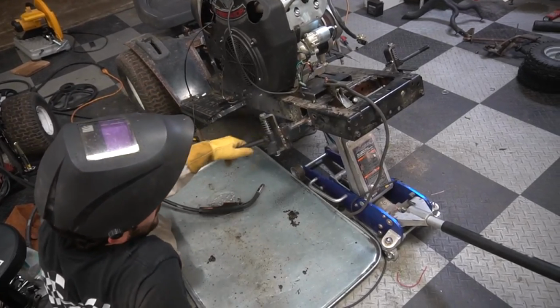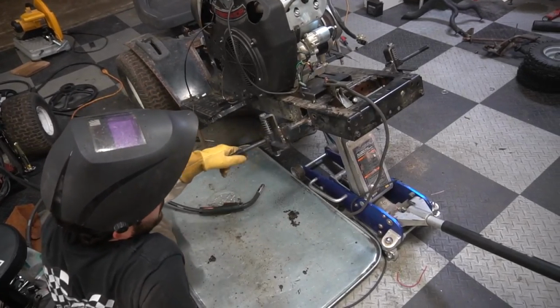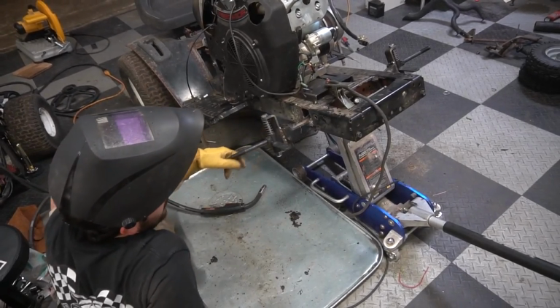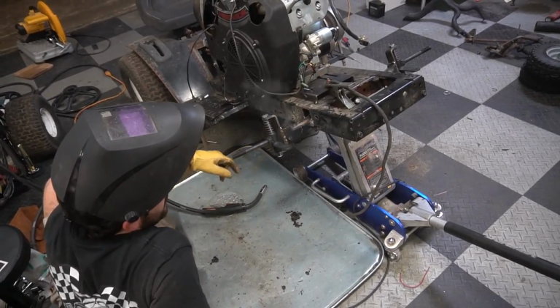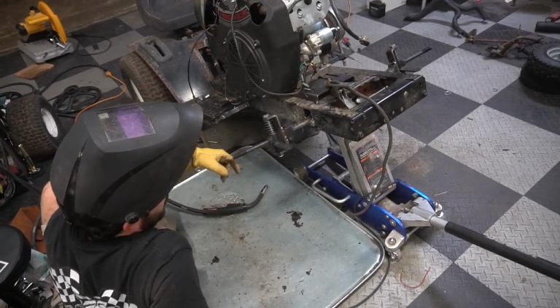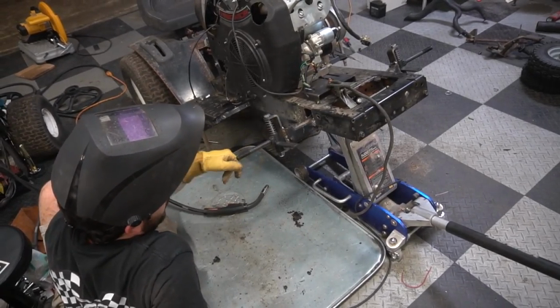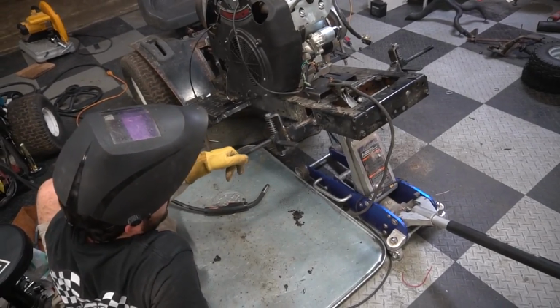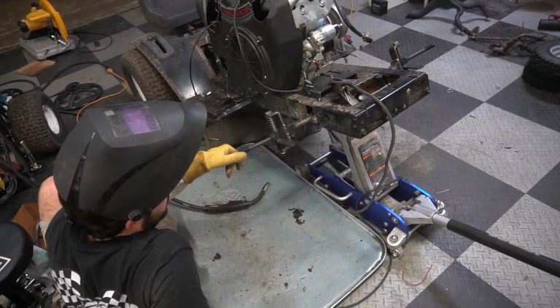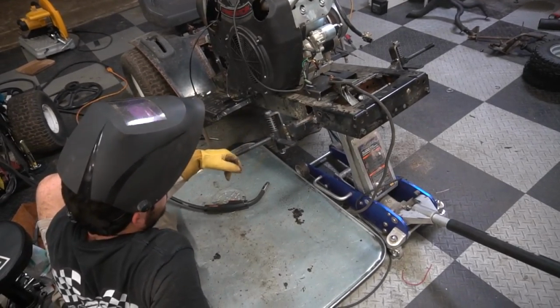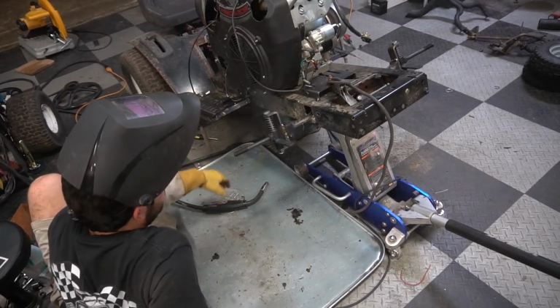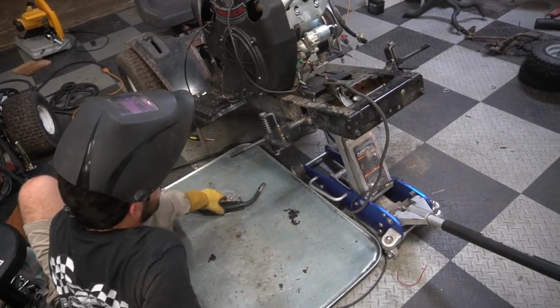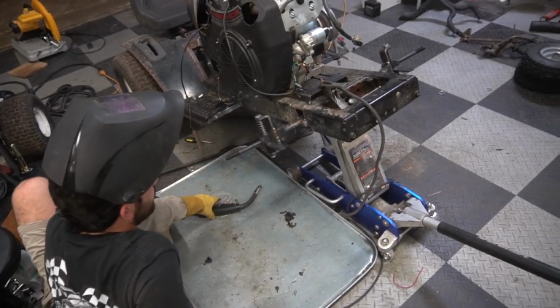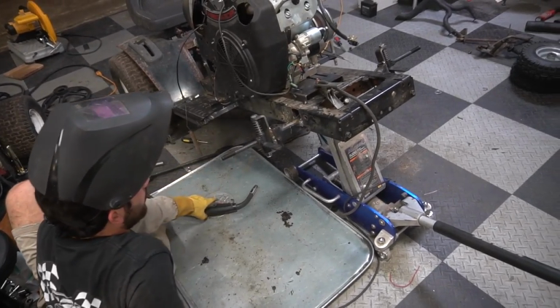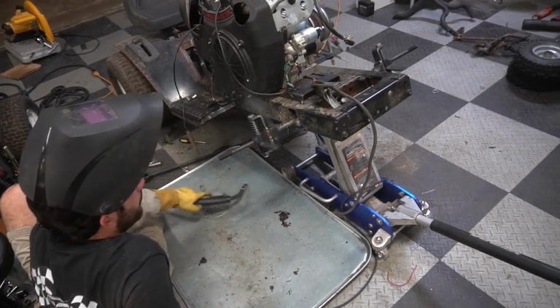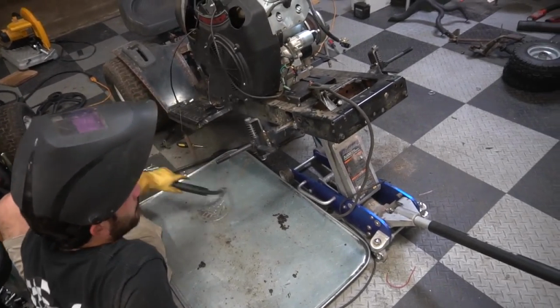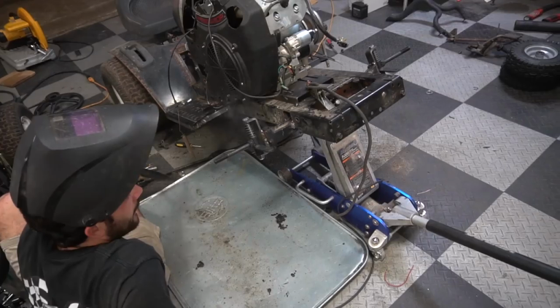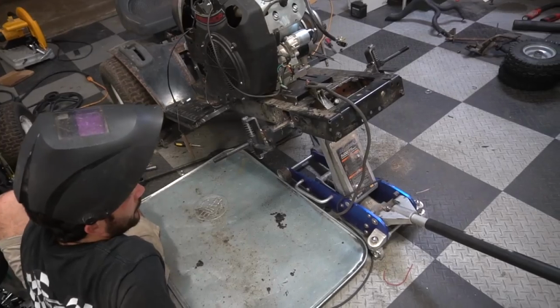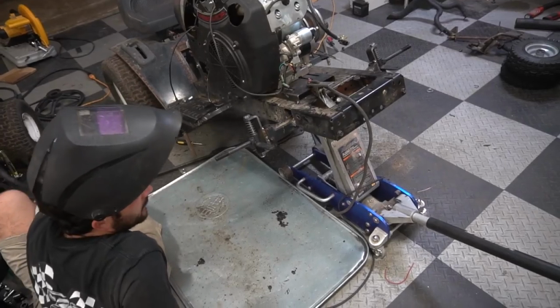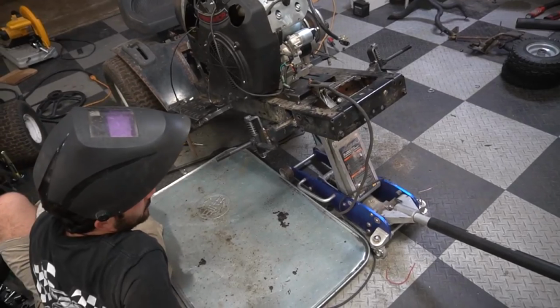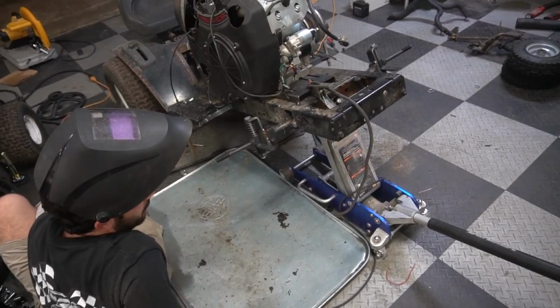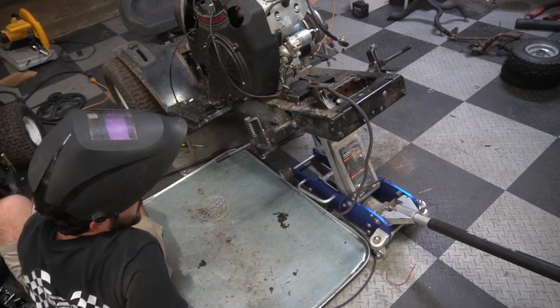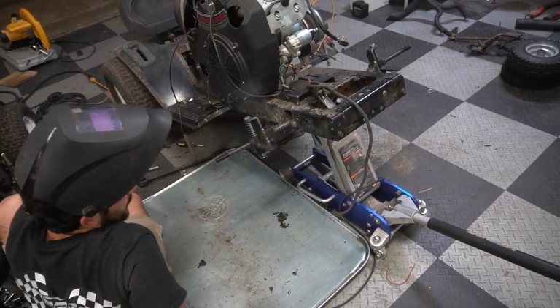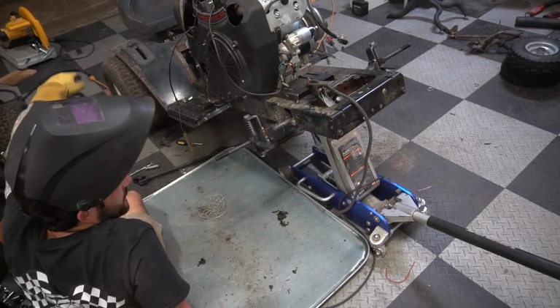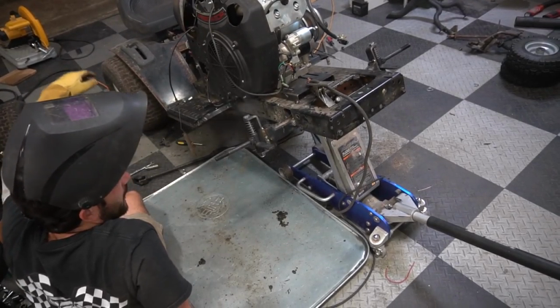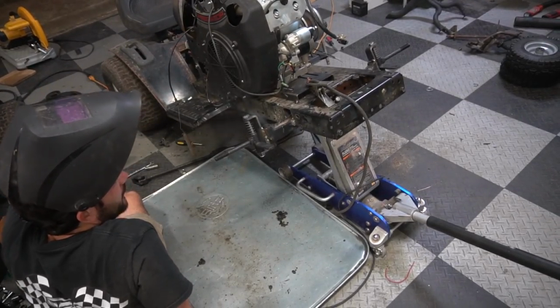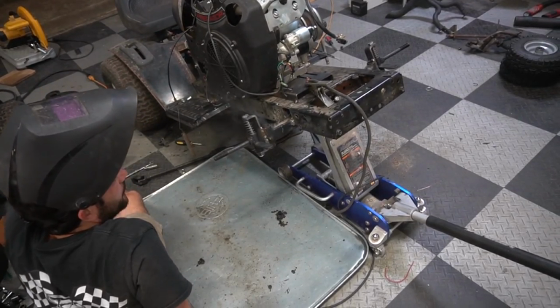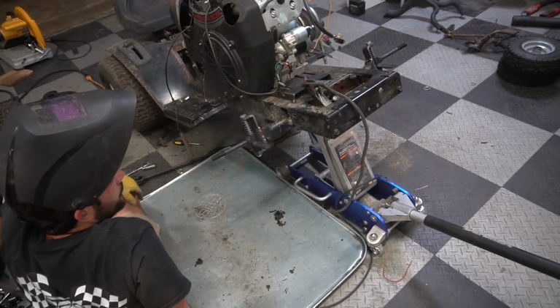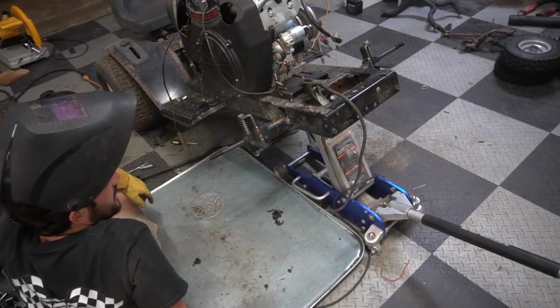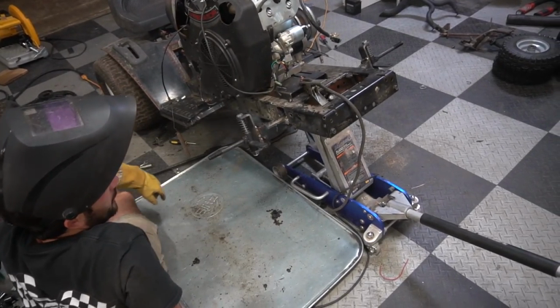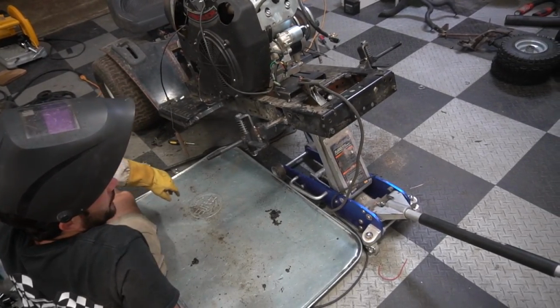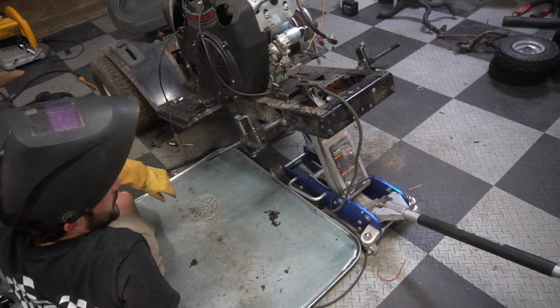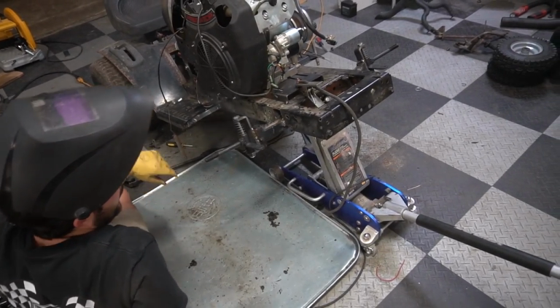That'll get us somewhere. Yeah, it looks good. We can just throw those wheels on and see what it looks like.